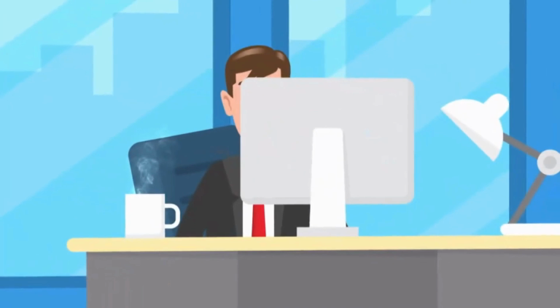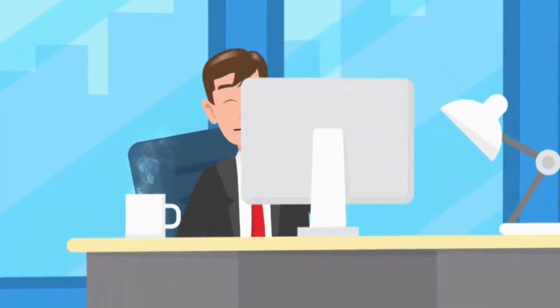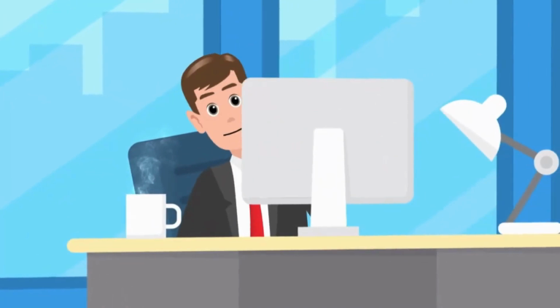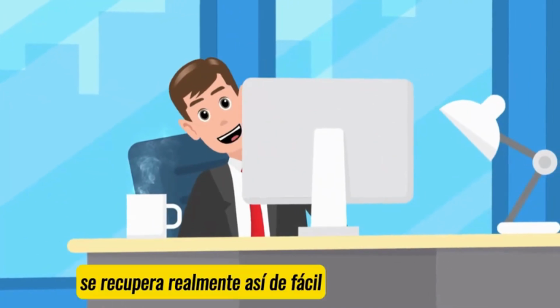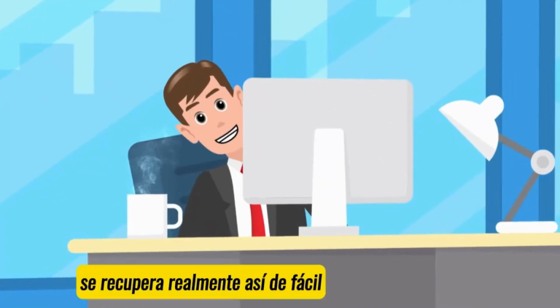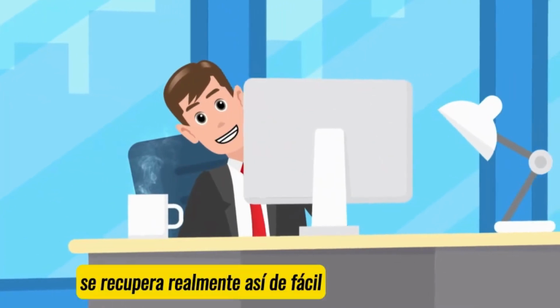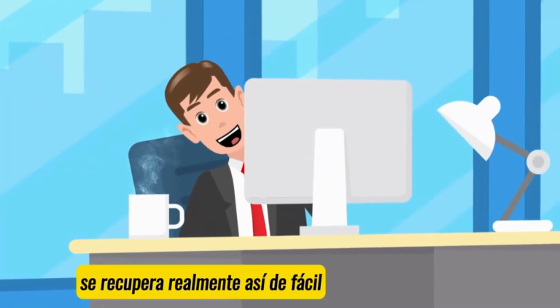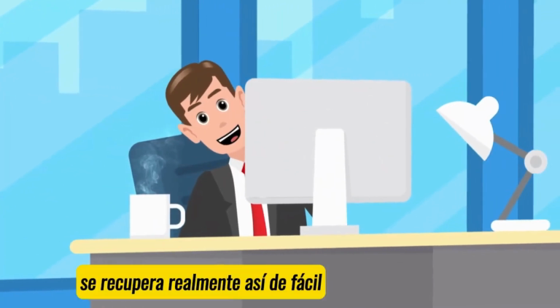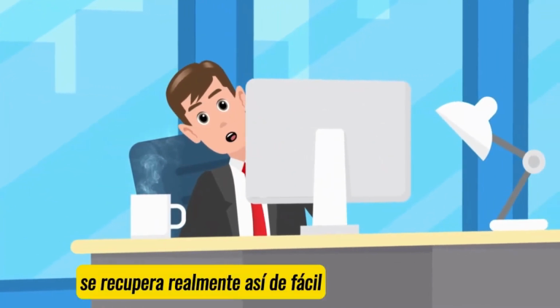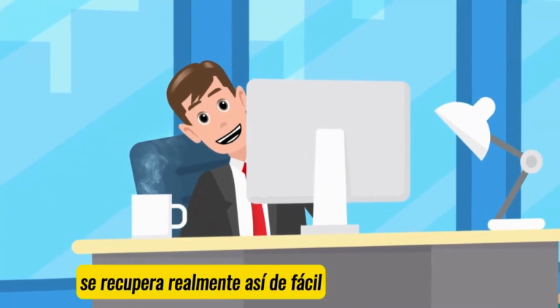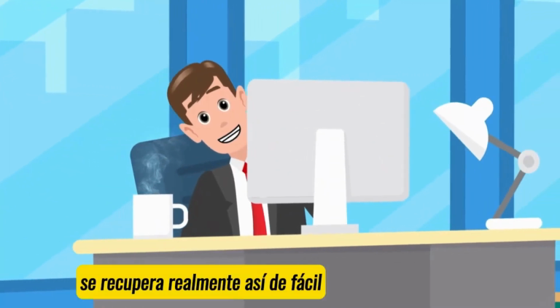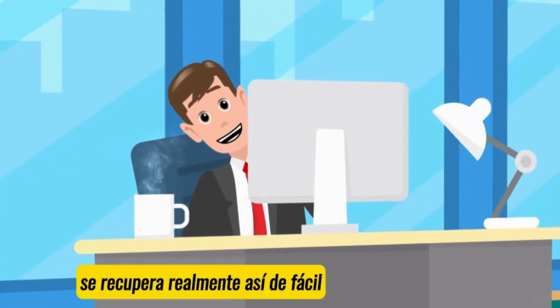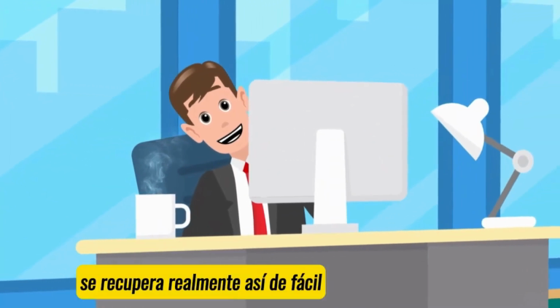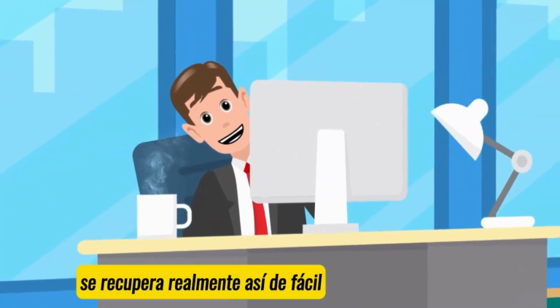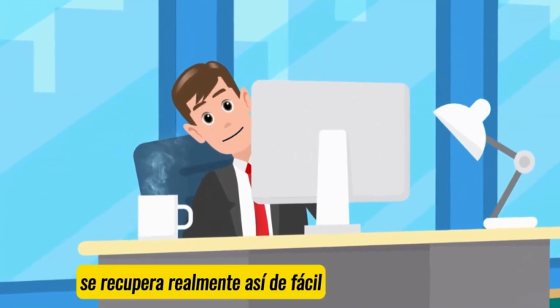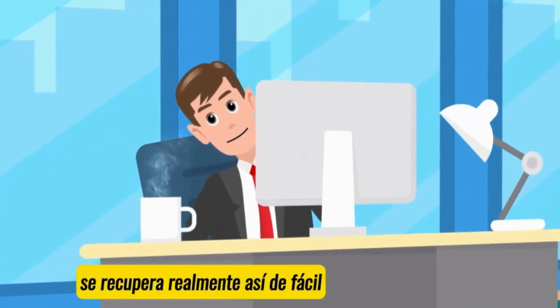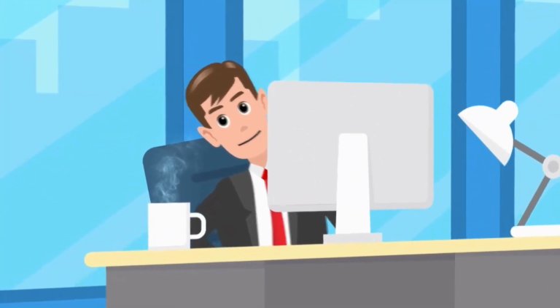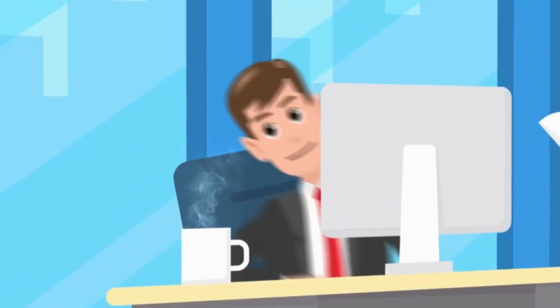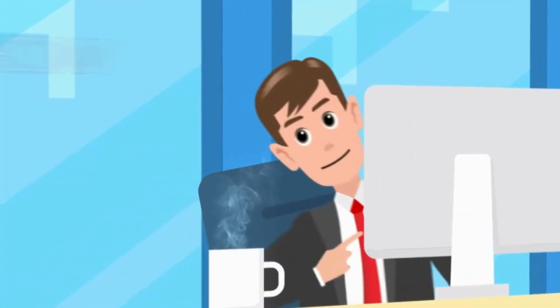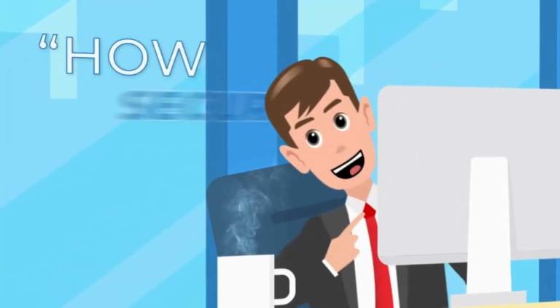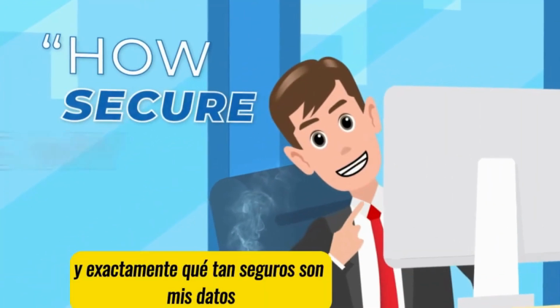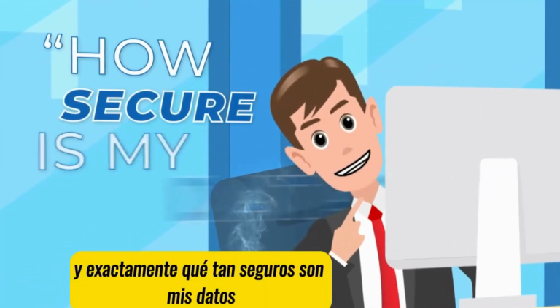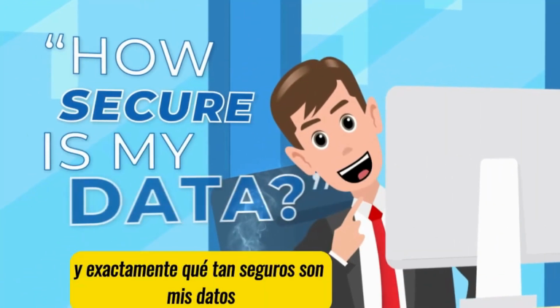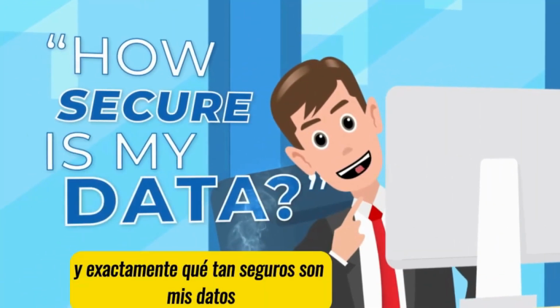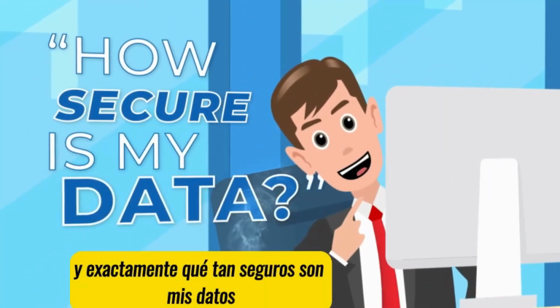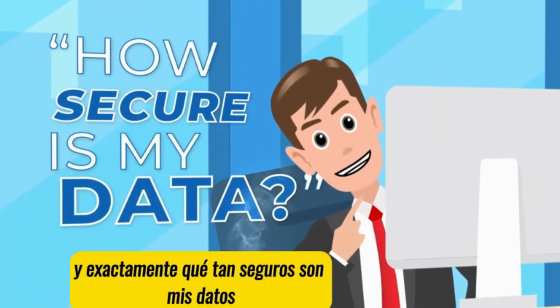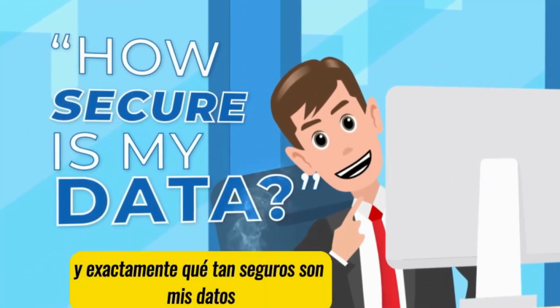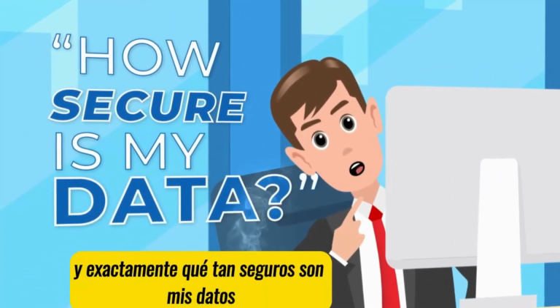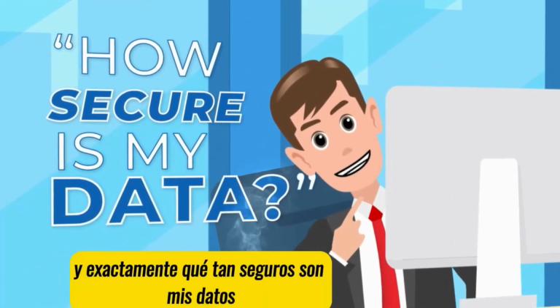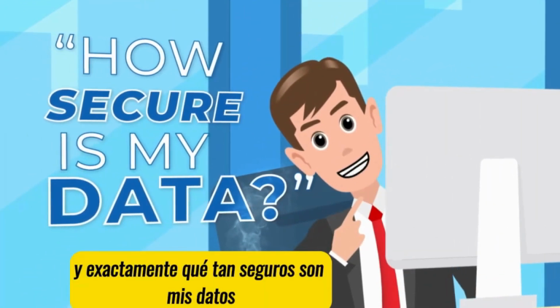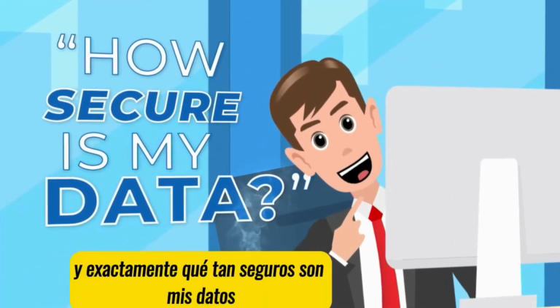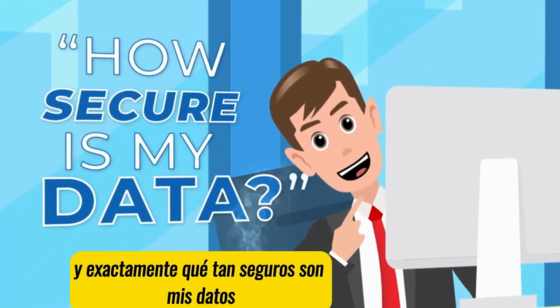Is GoP Backup really that easy? And exactly how secure is my data?